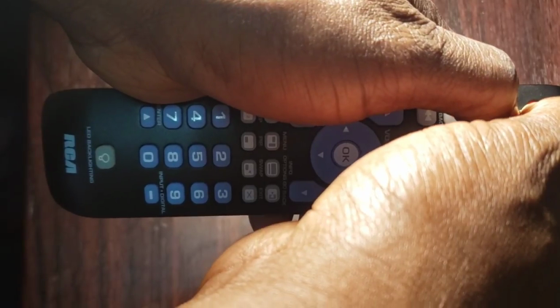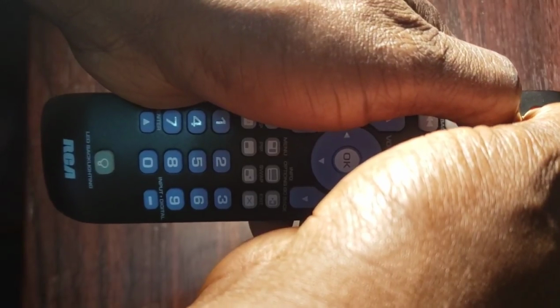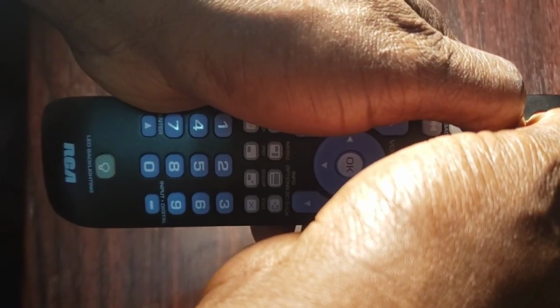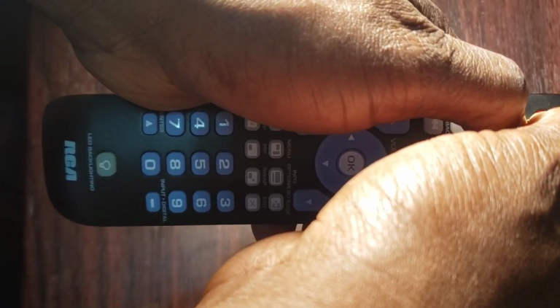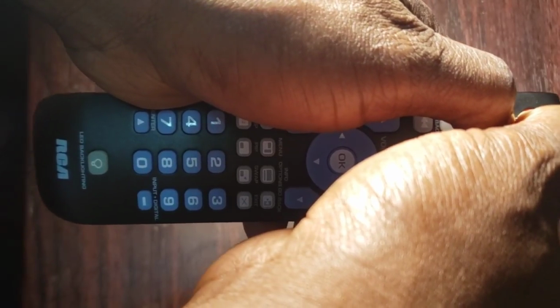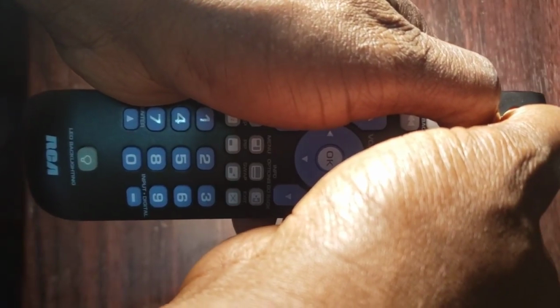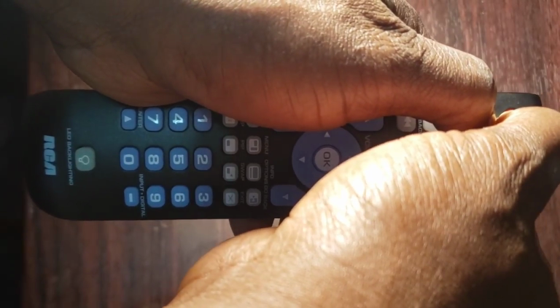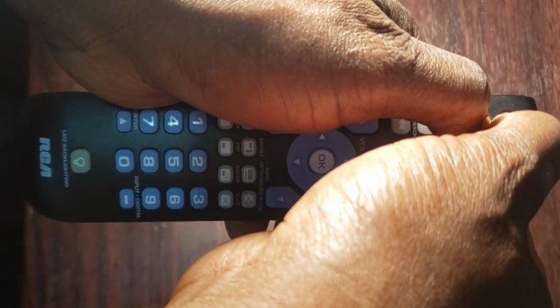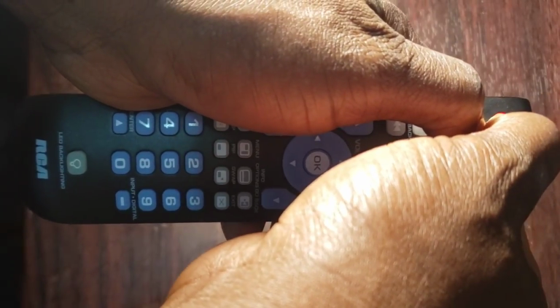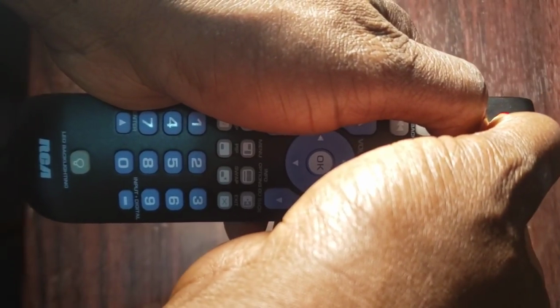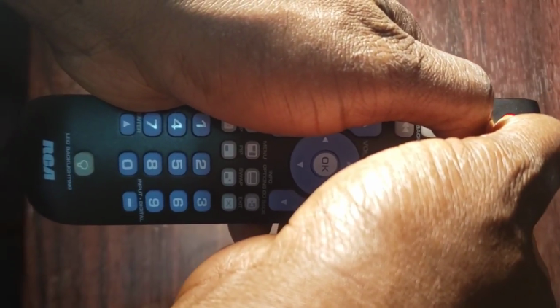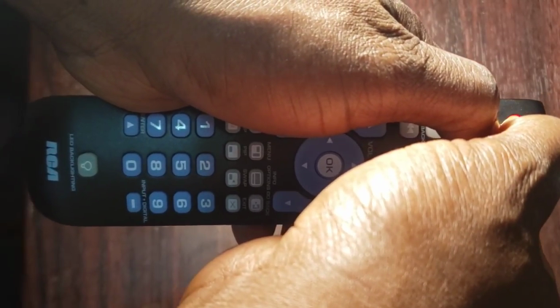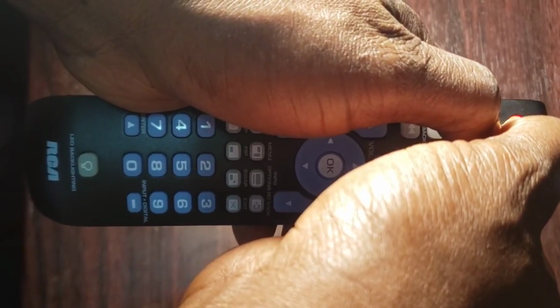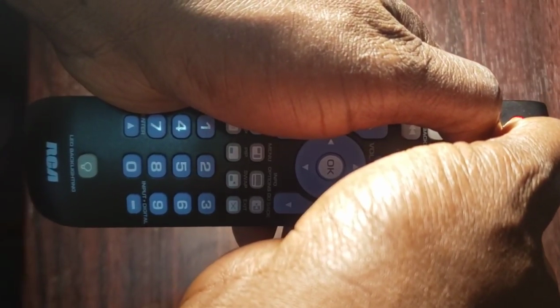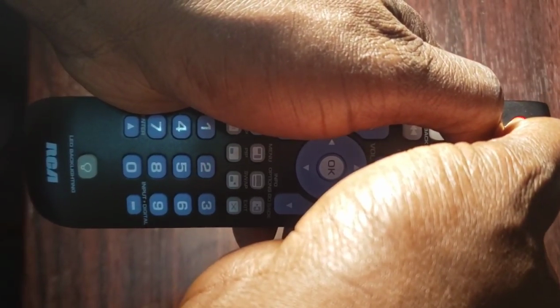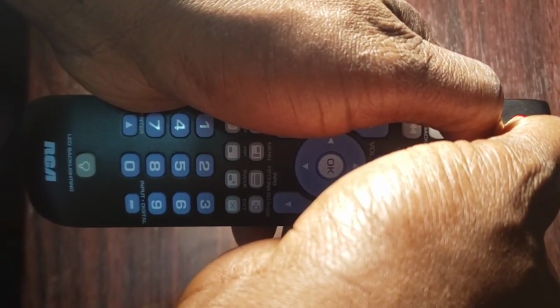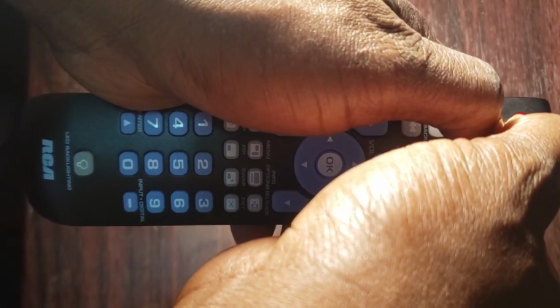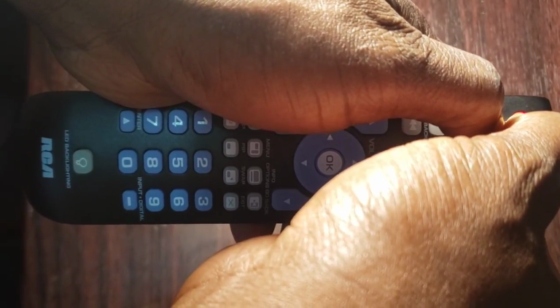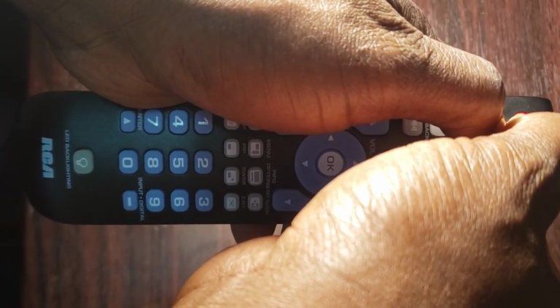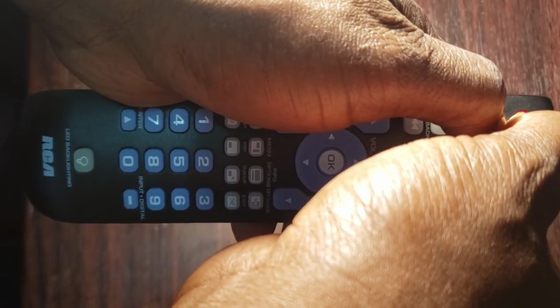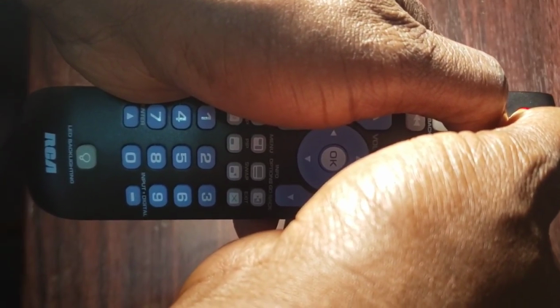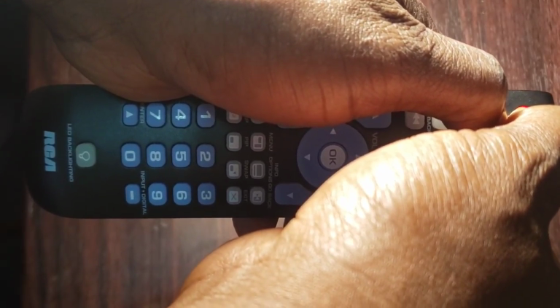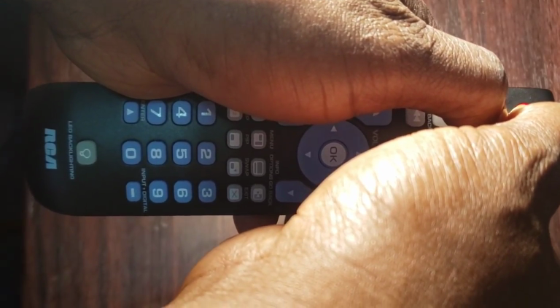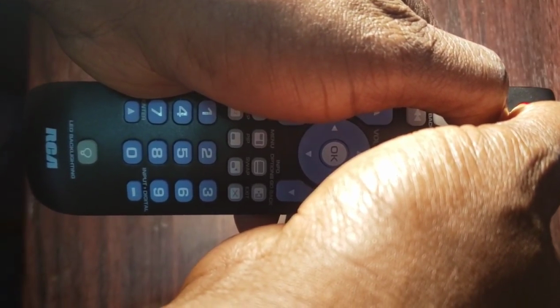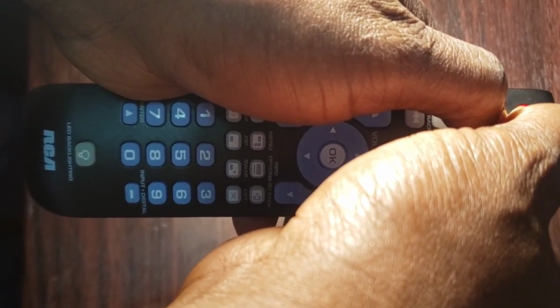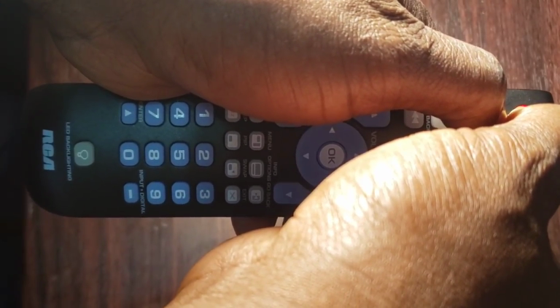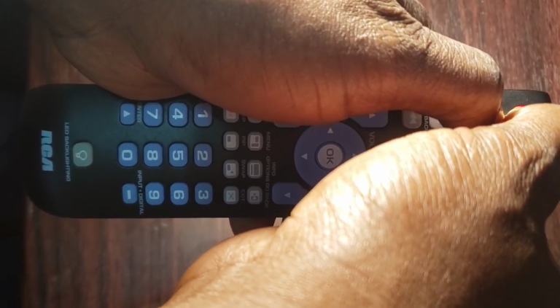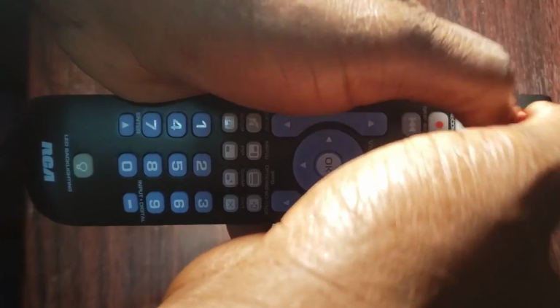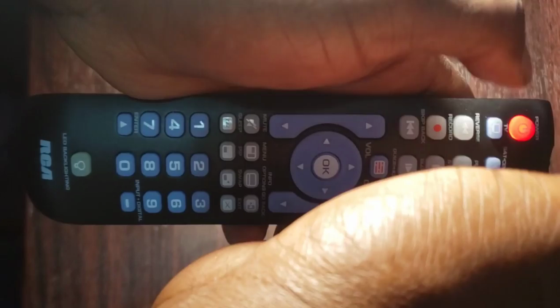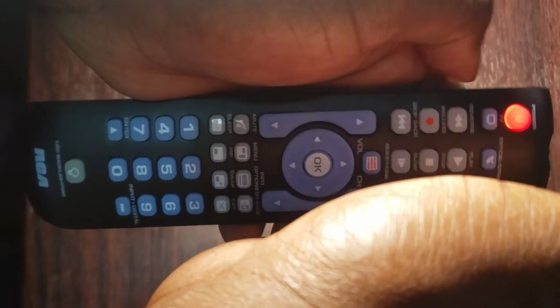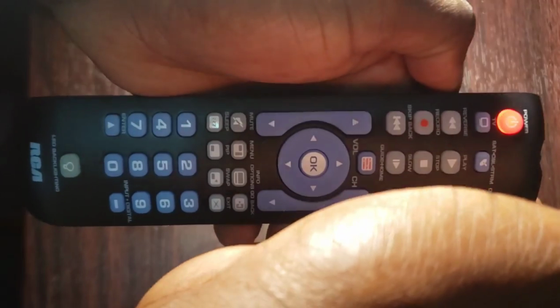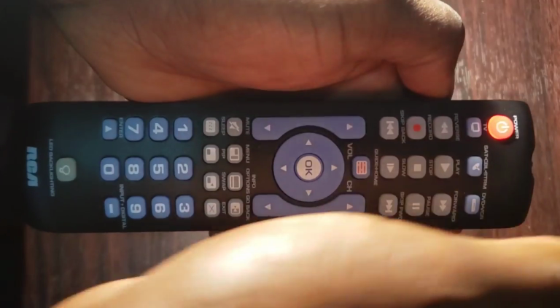Step 3: wait until the power button comes on and stays on, then release both buttons.